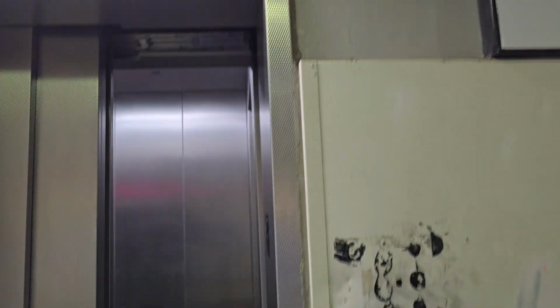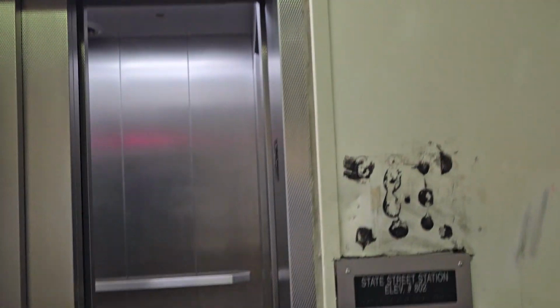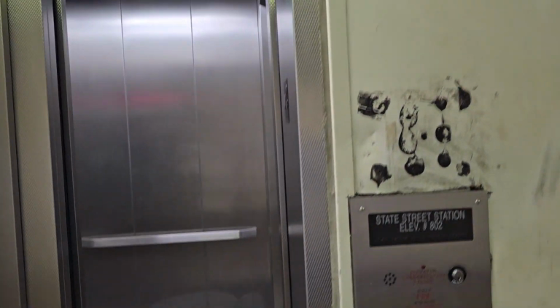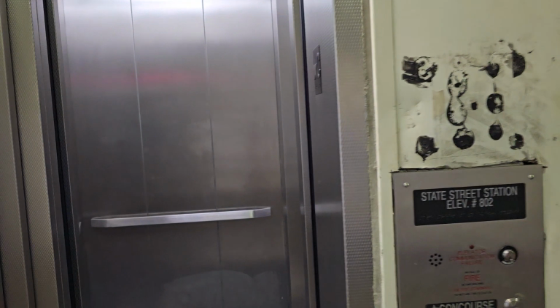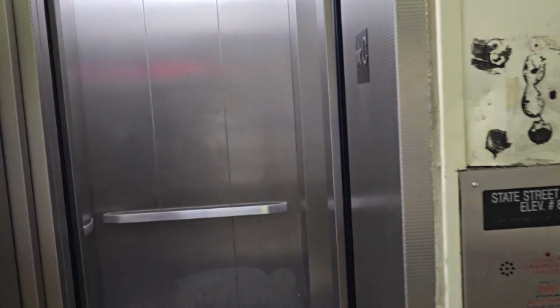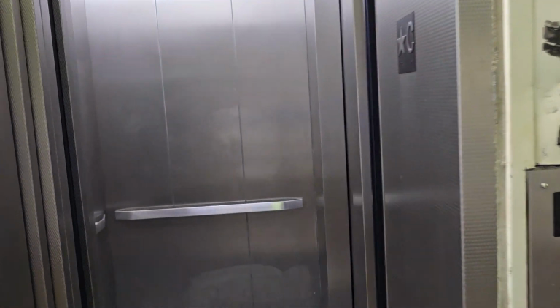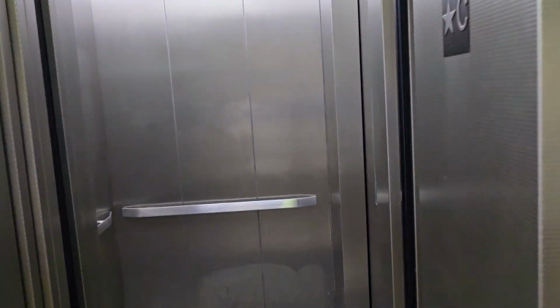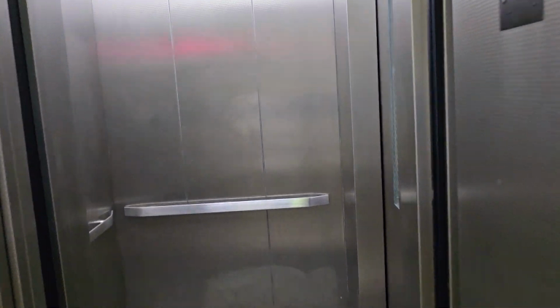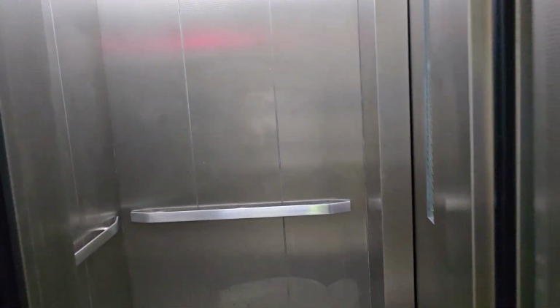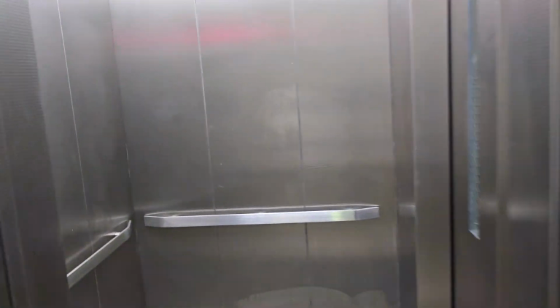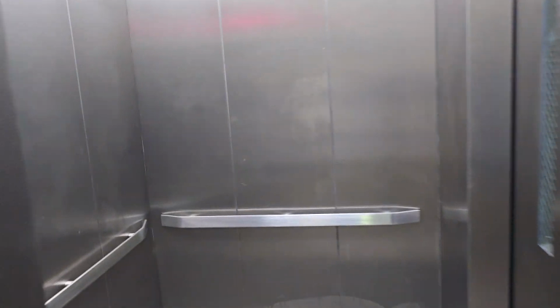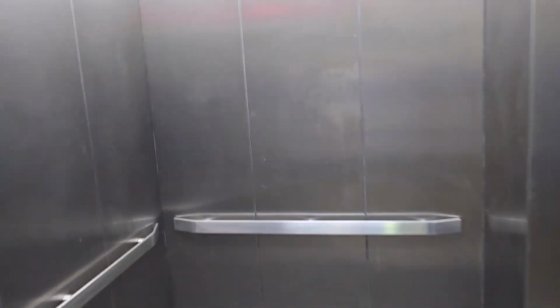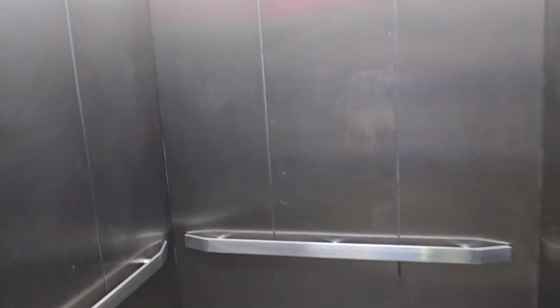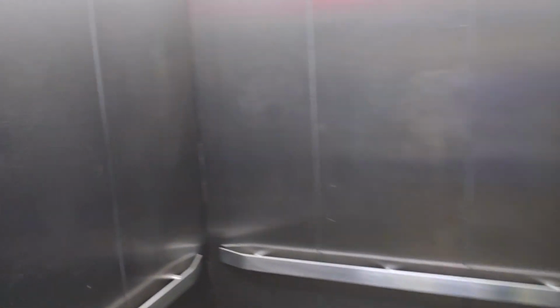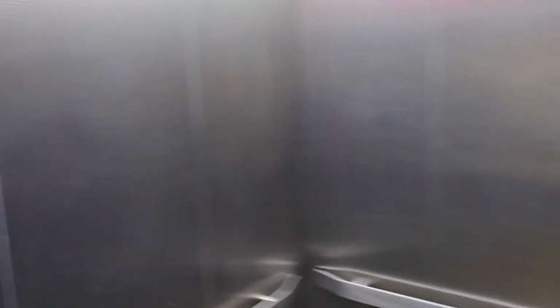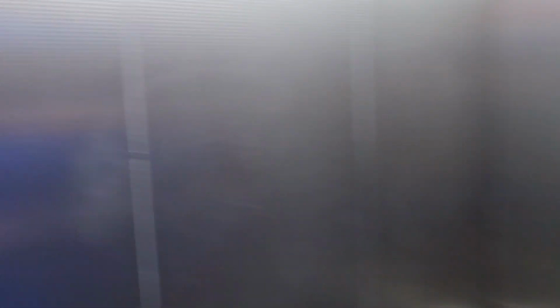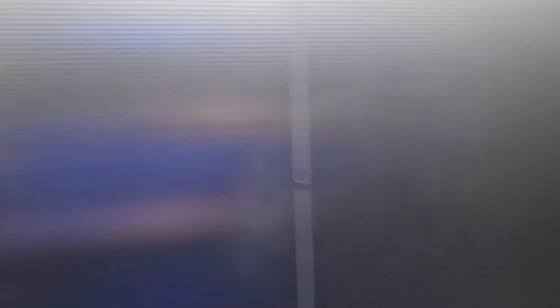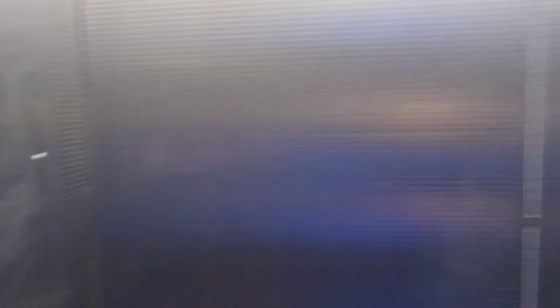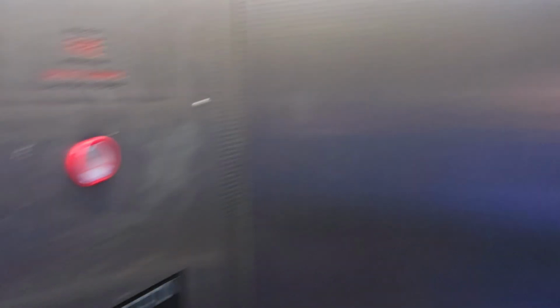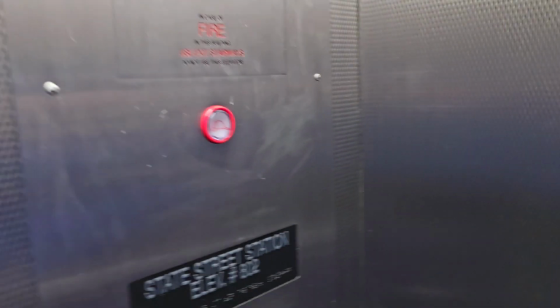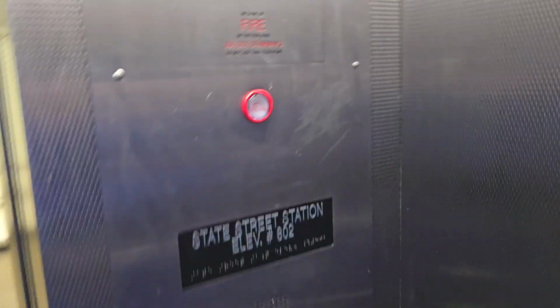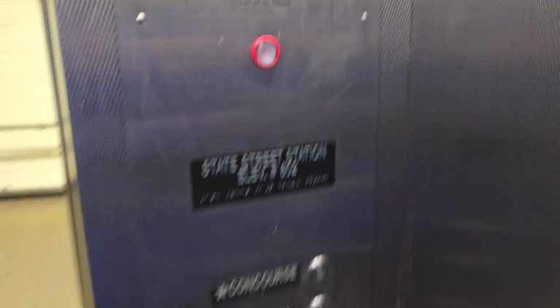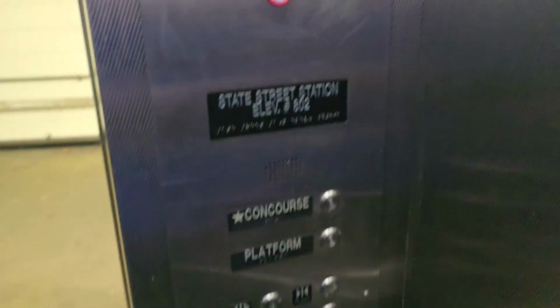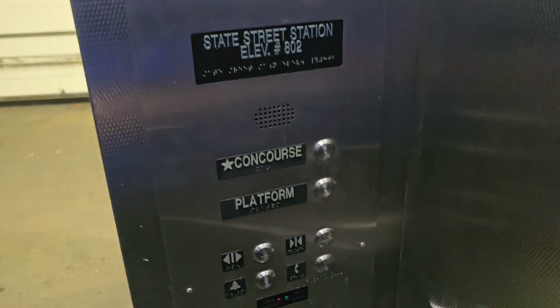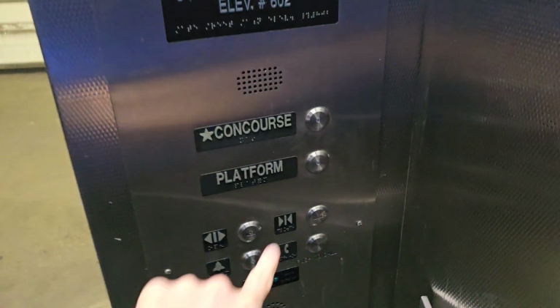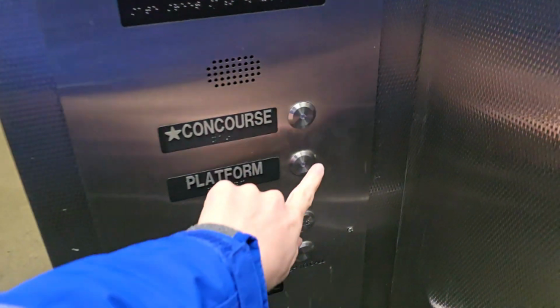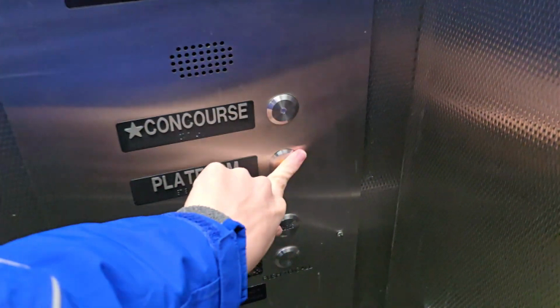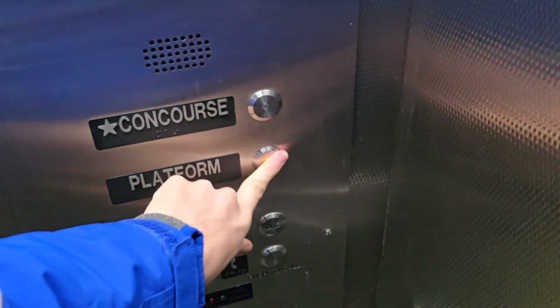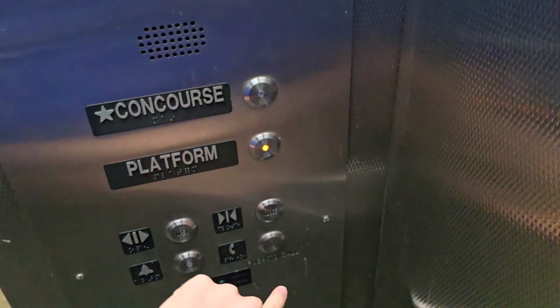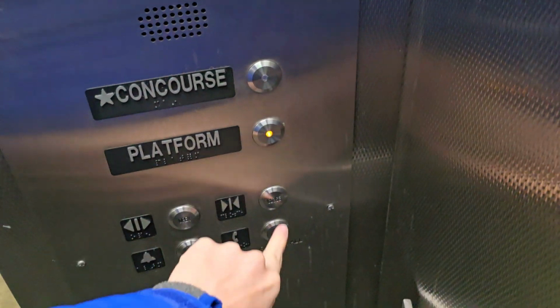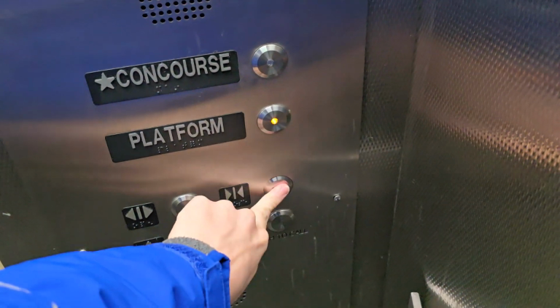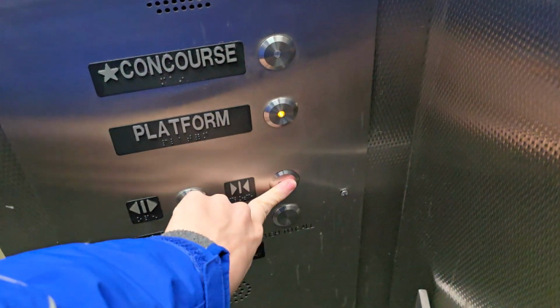I believe this is a Kone, going down. Yes, Kone with innovation fixtures.